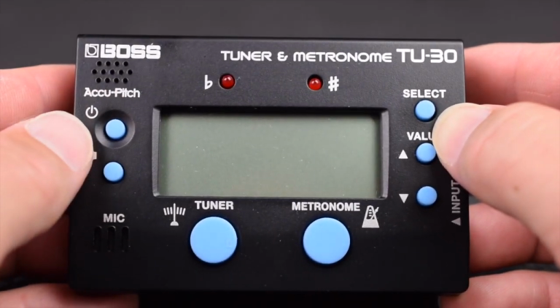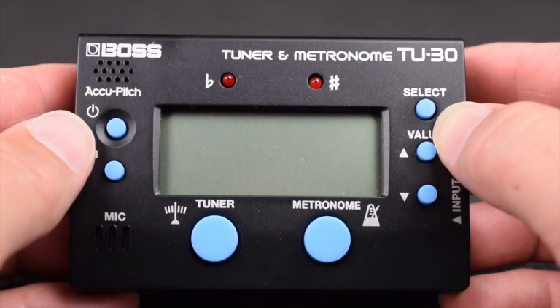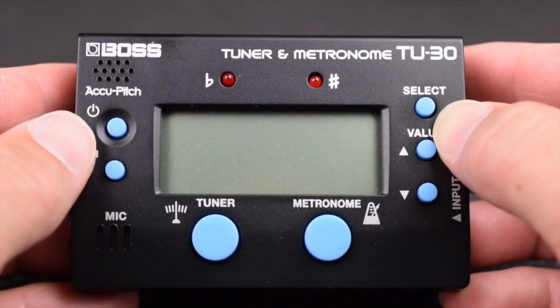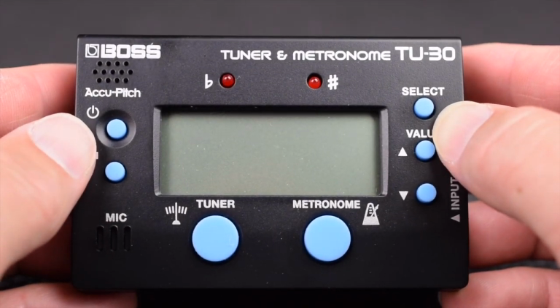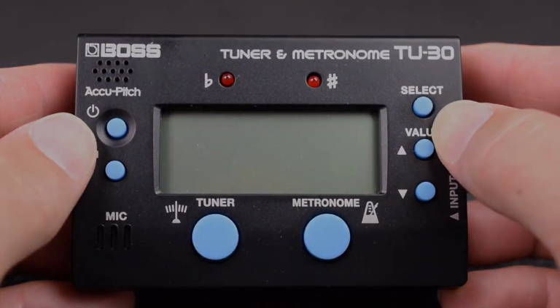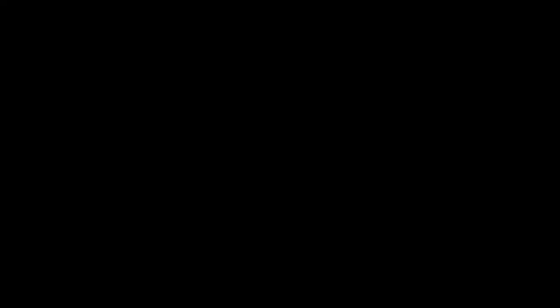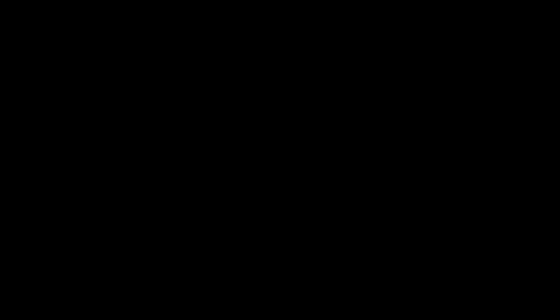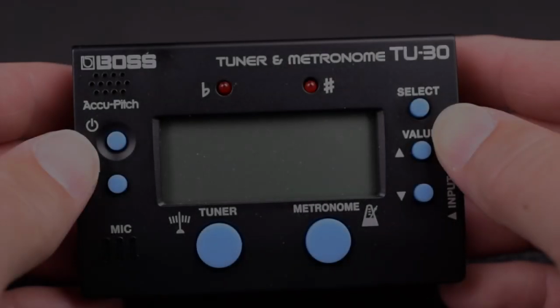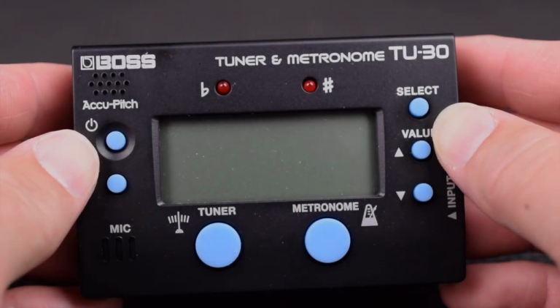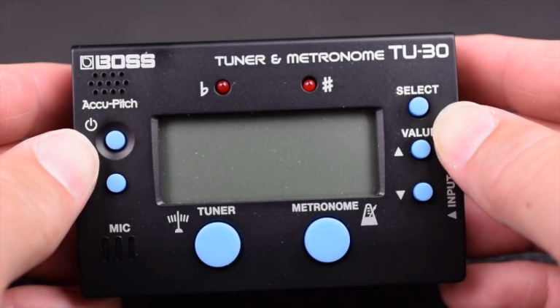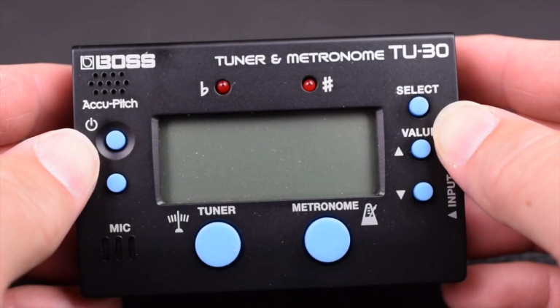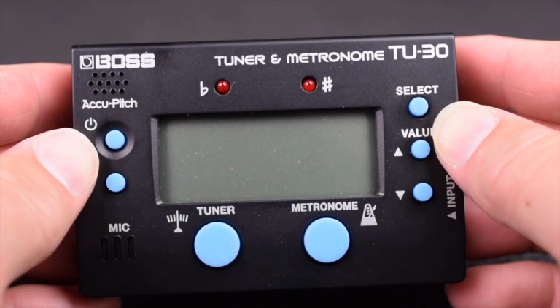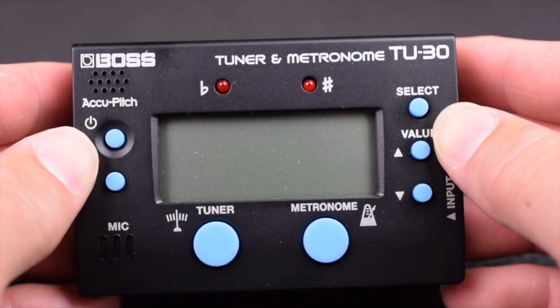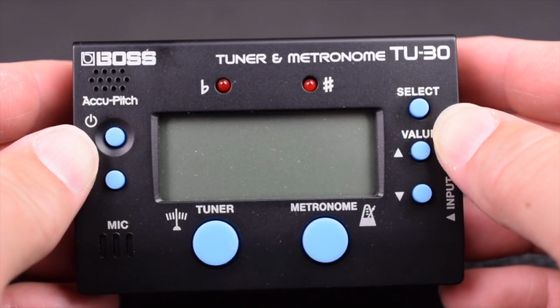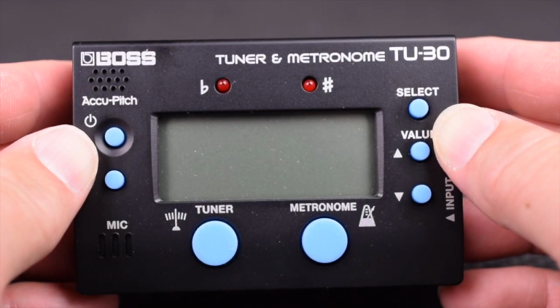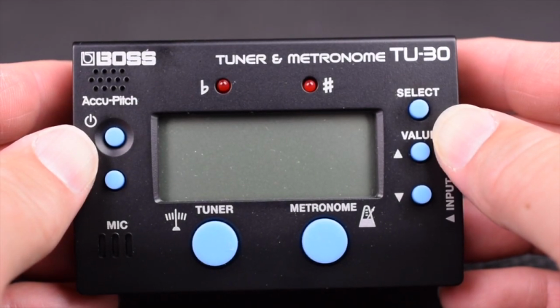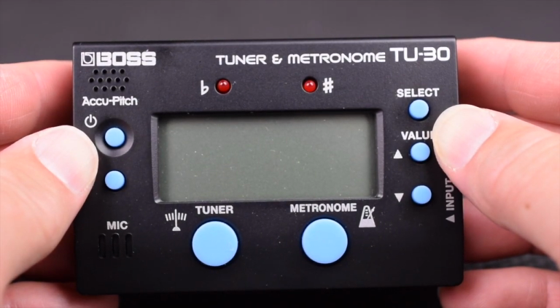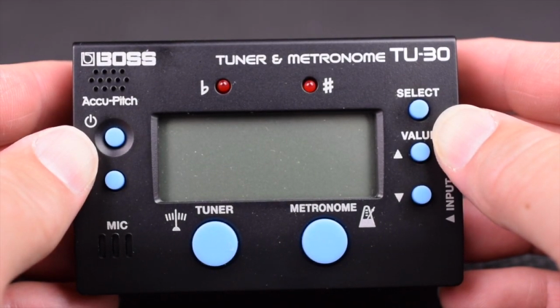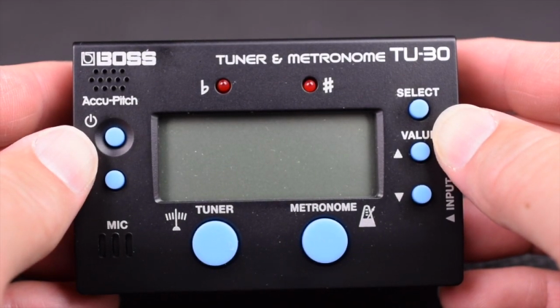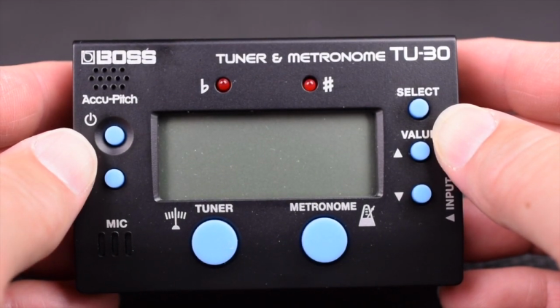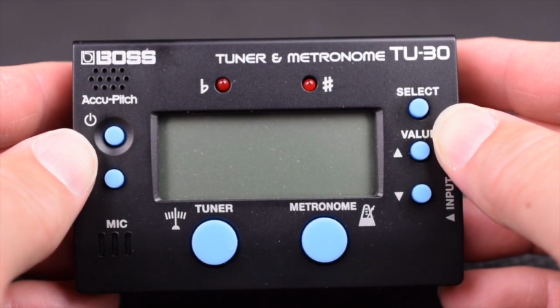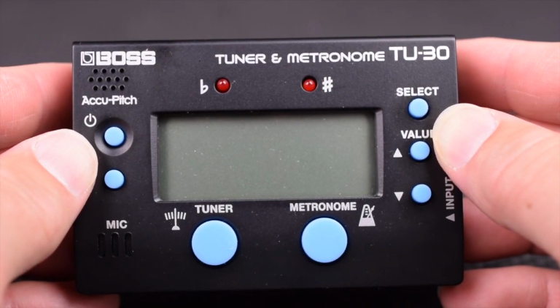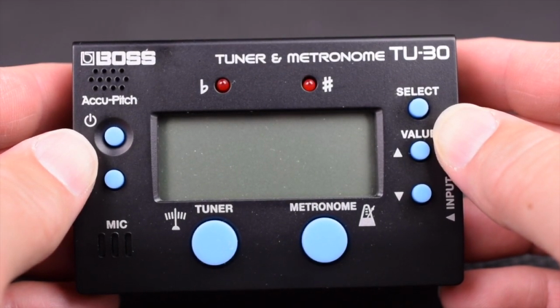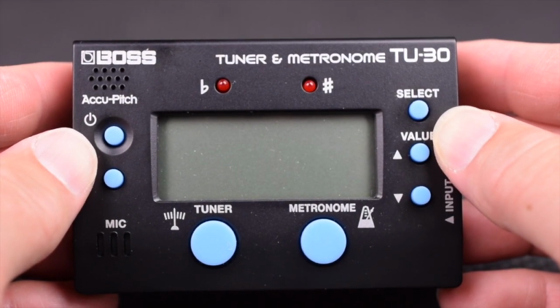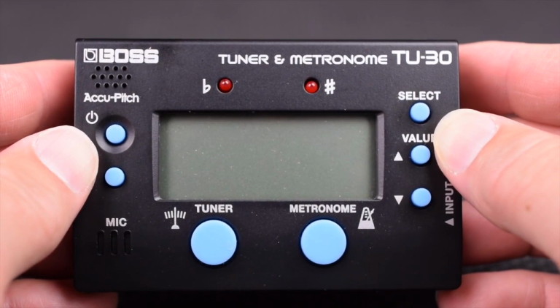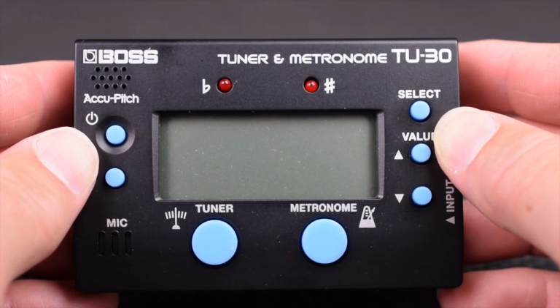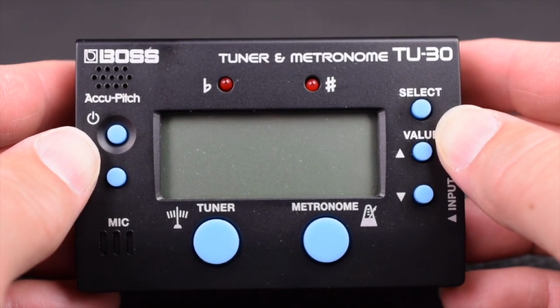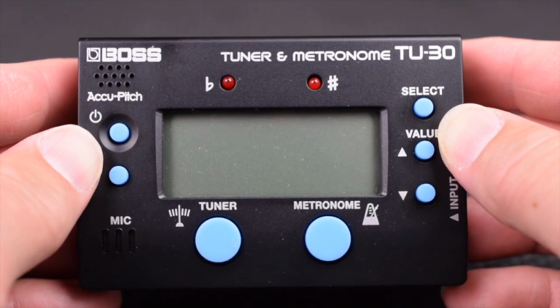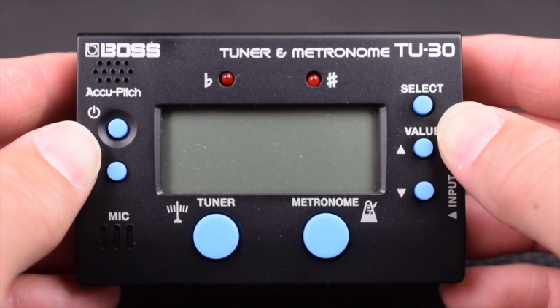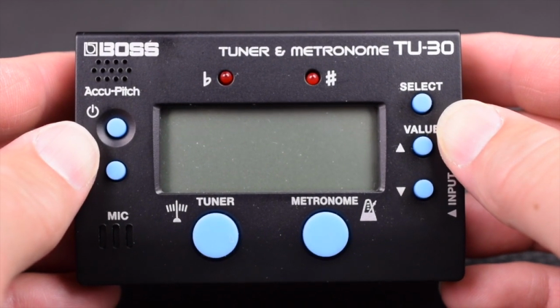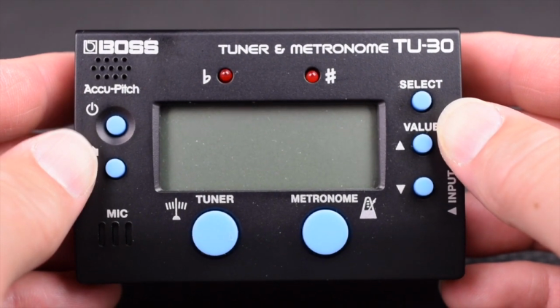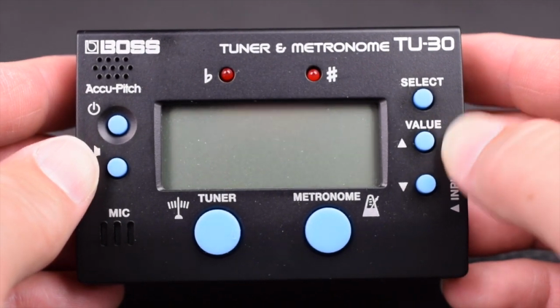Power off. And that is the Boss tuner and metronome TU-30.